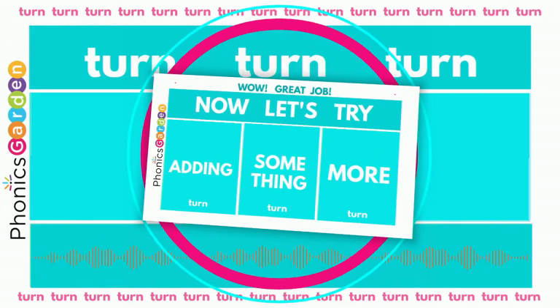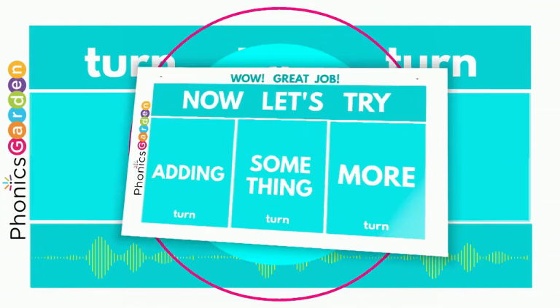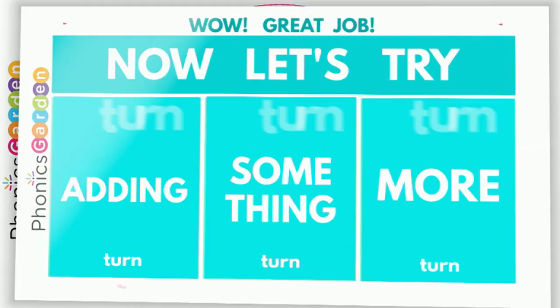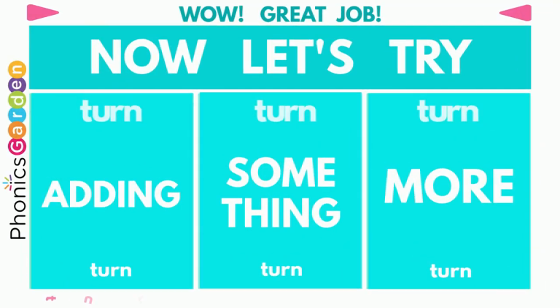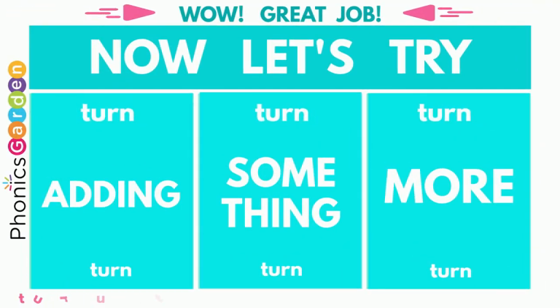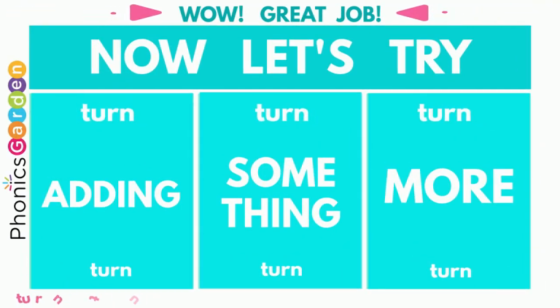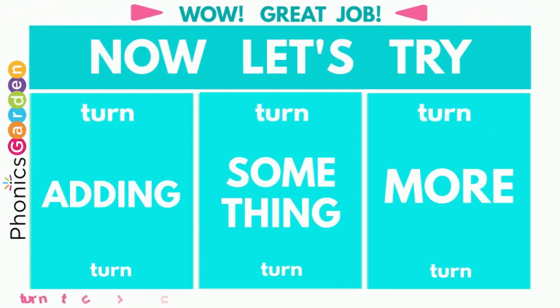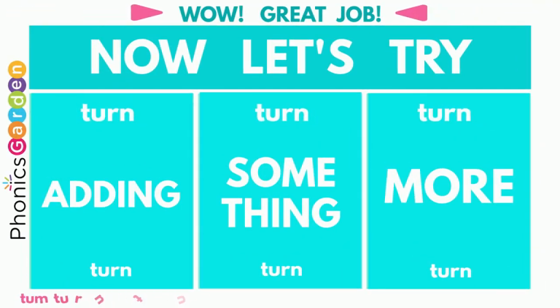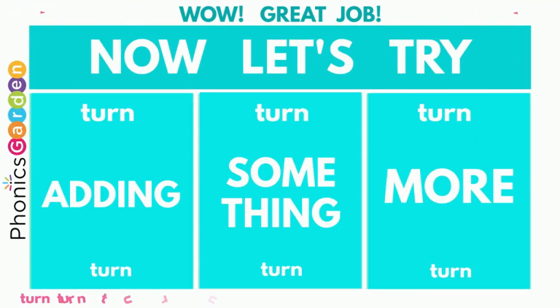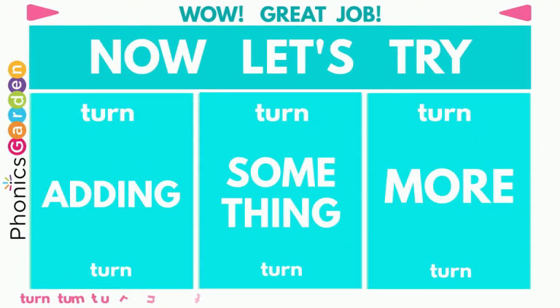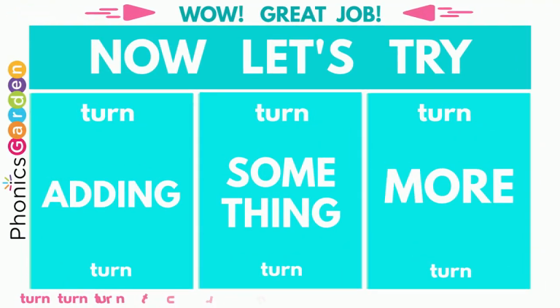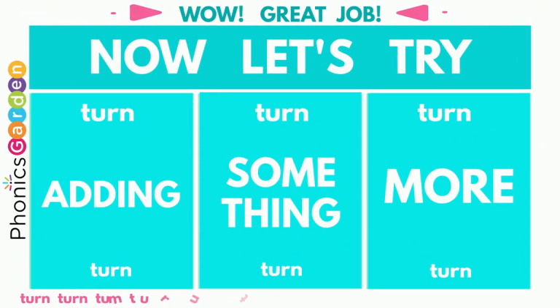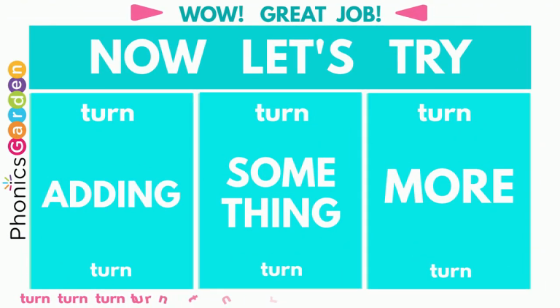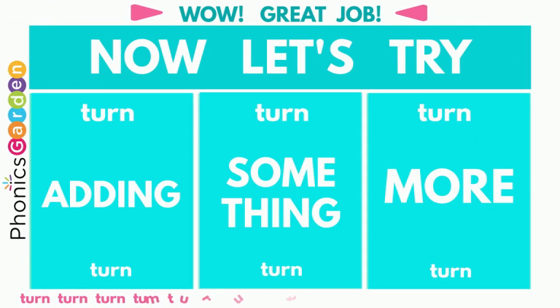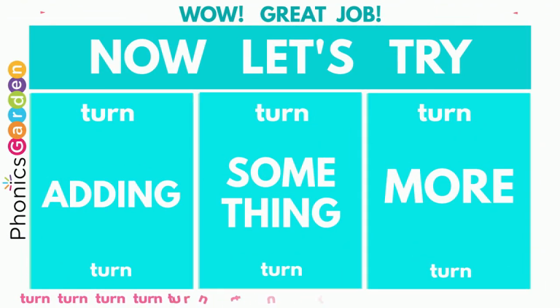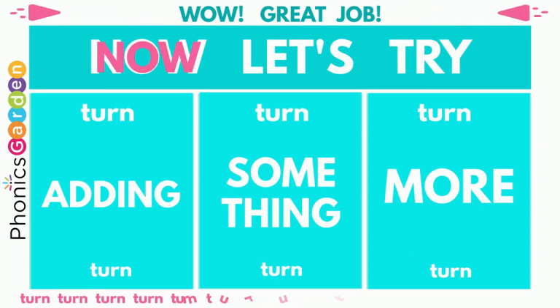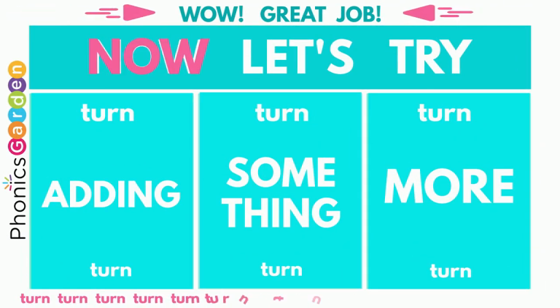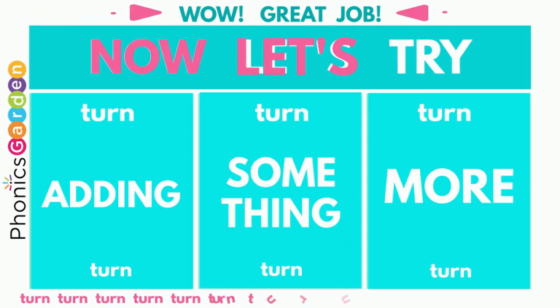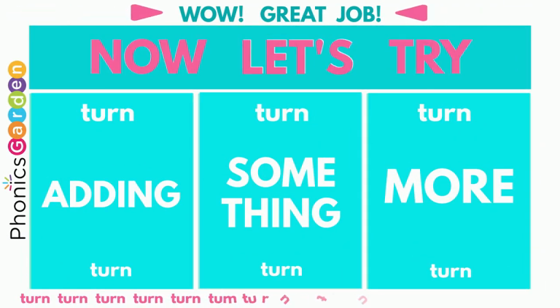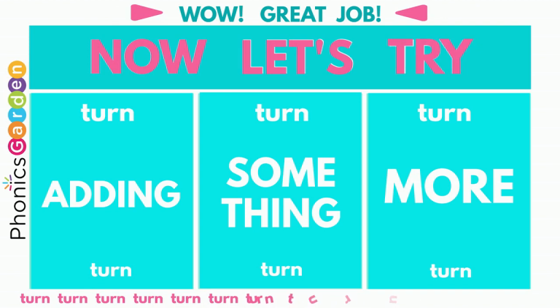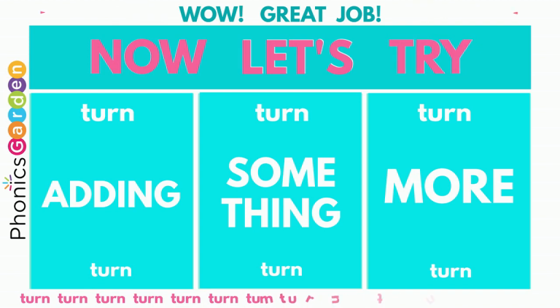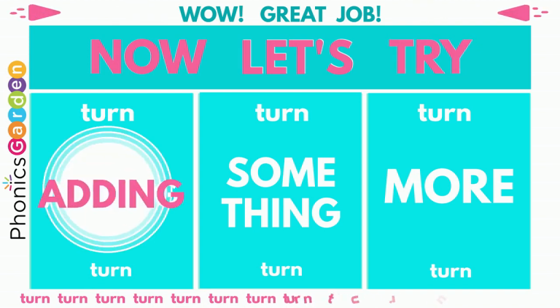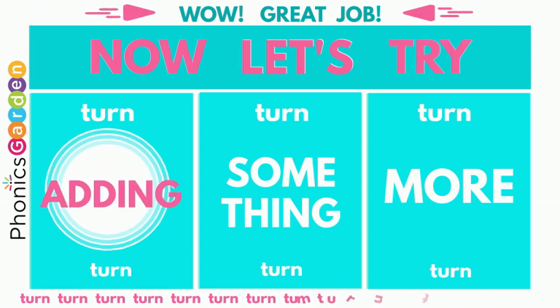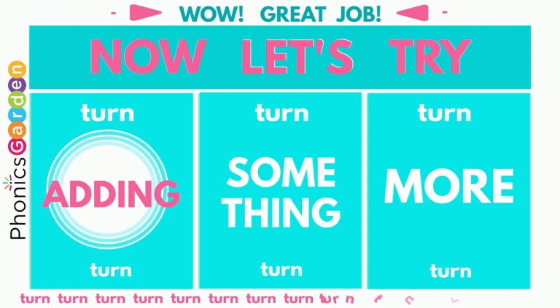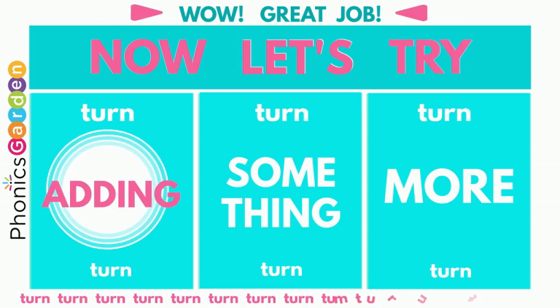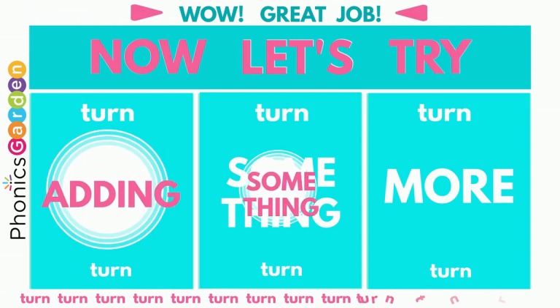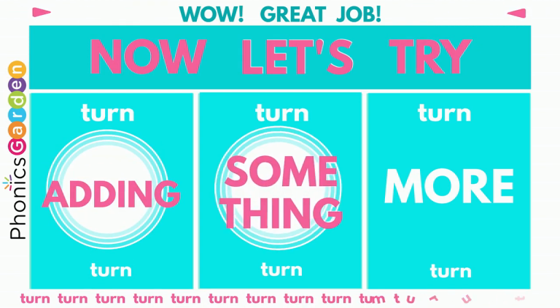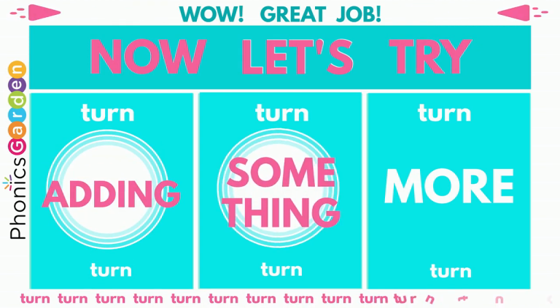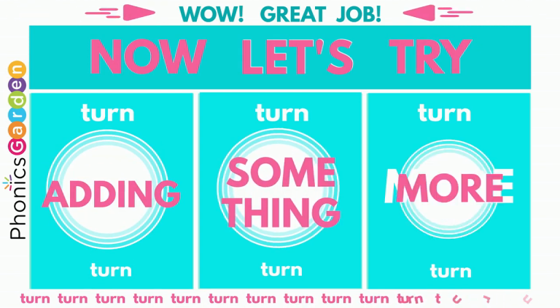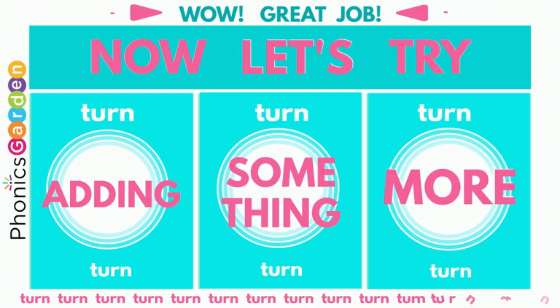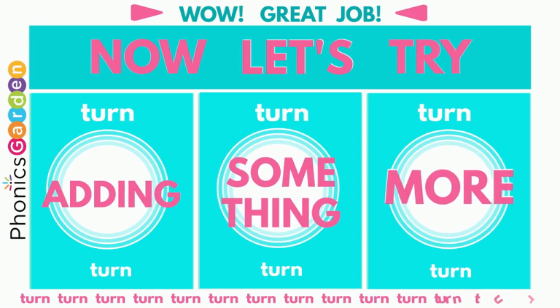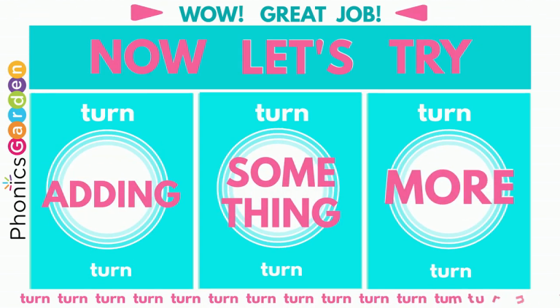Wow! Great job! Now let's try adding something more!